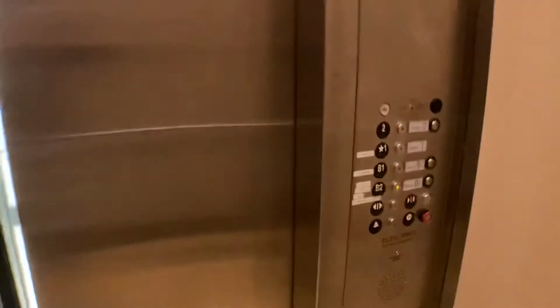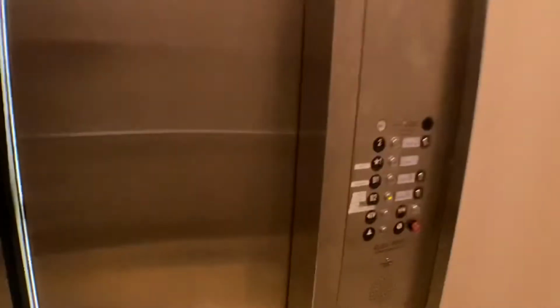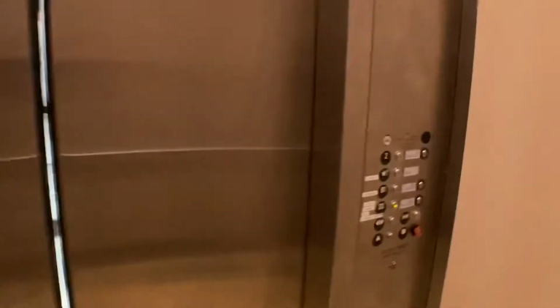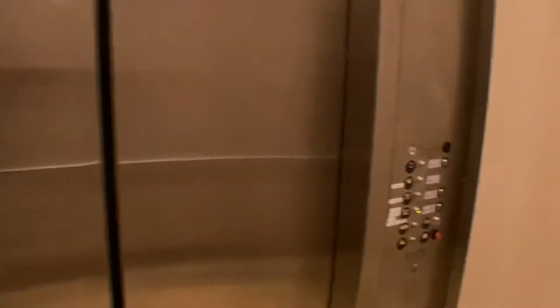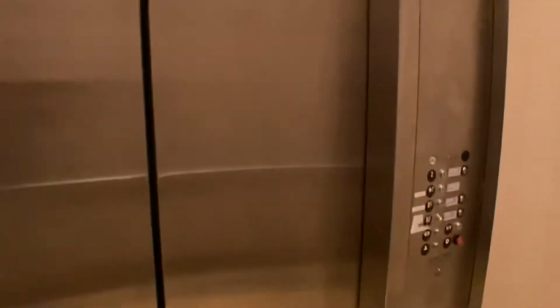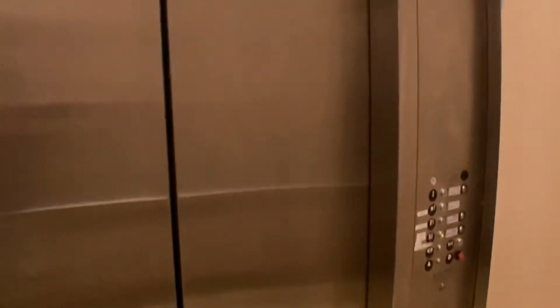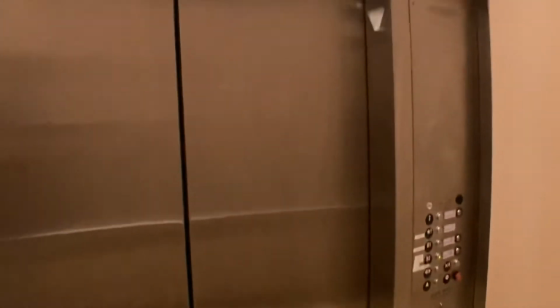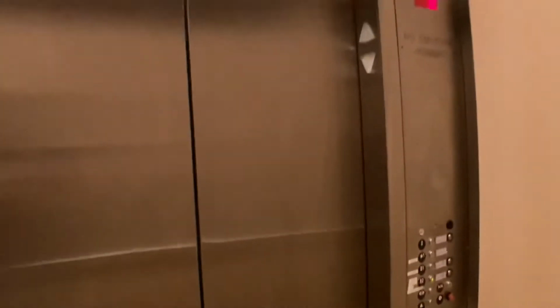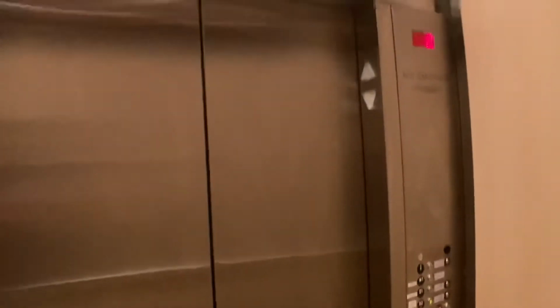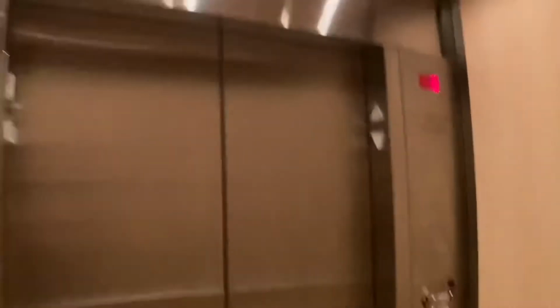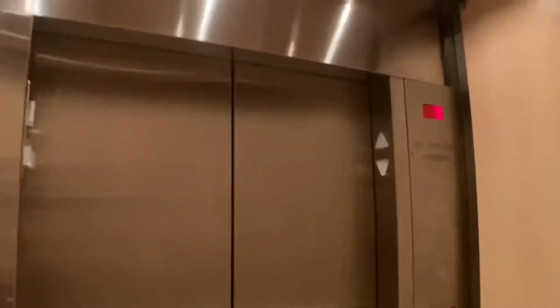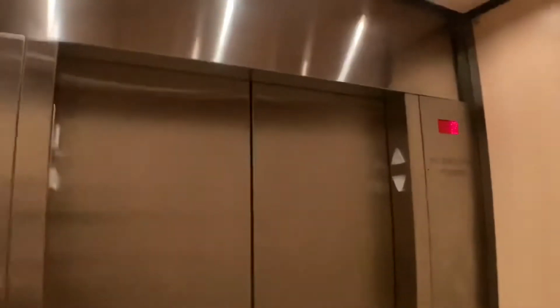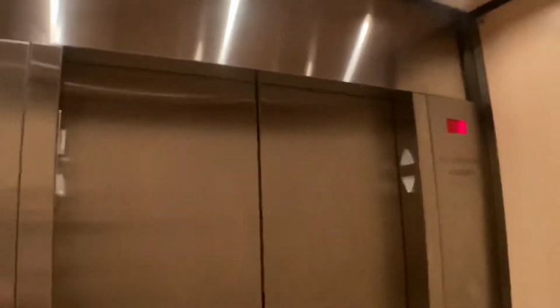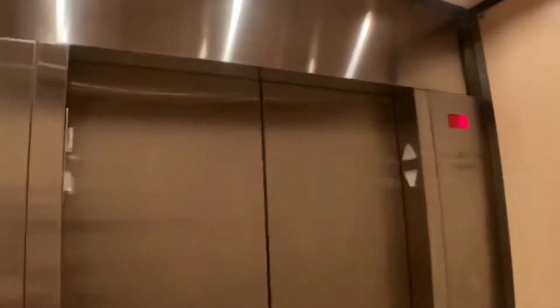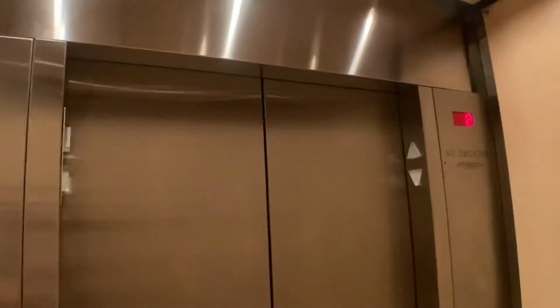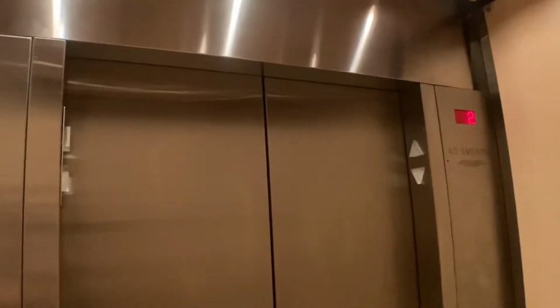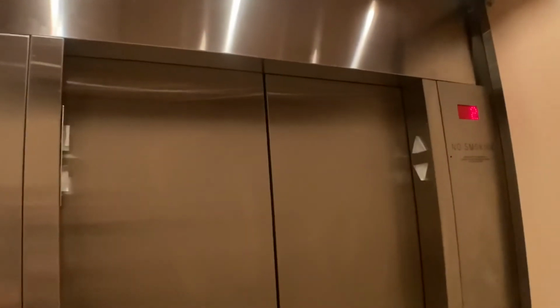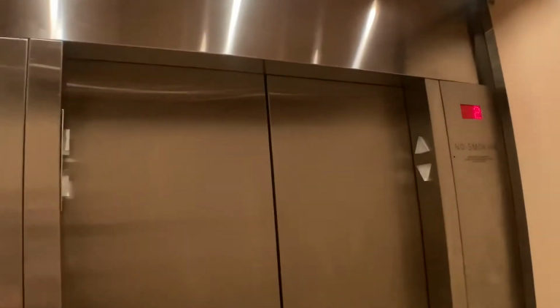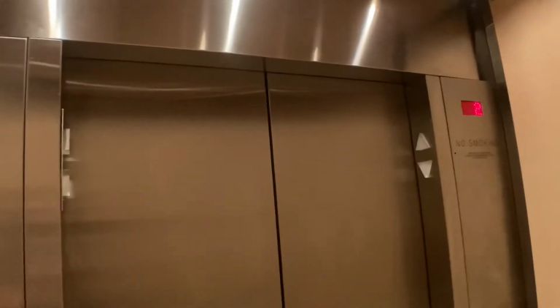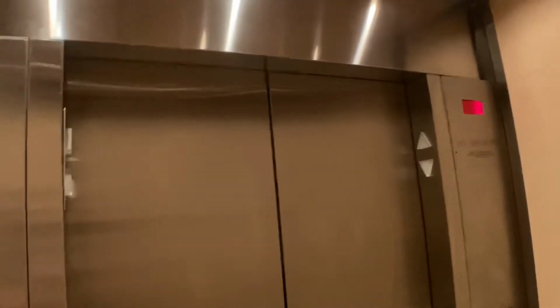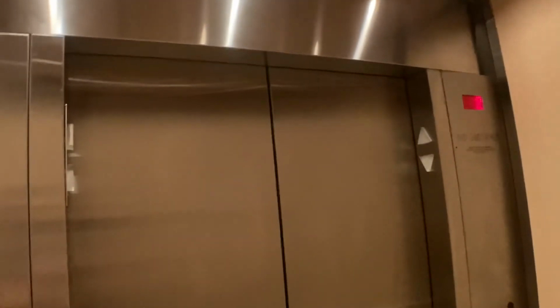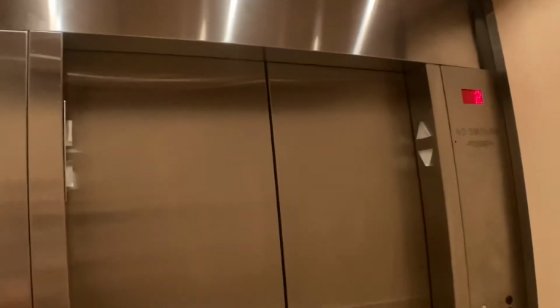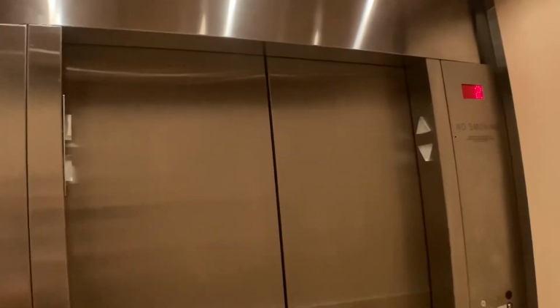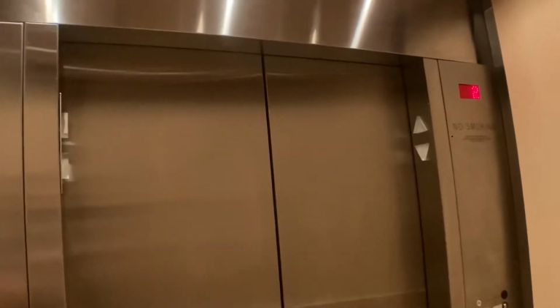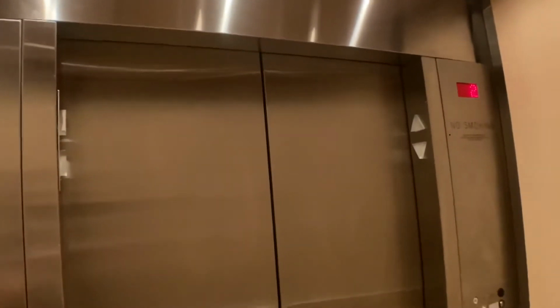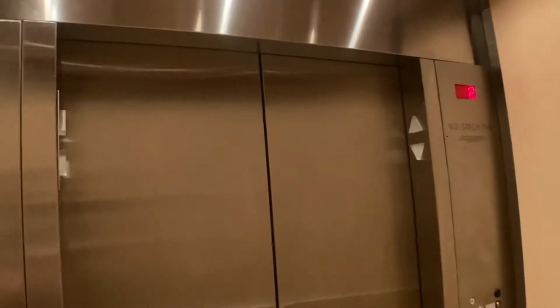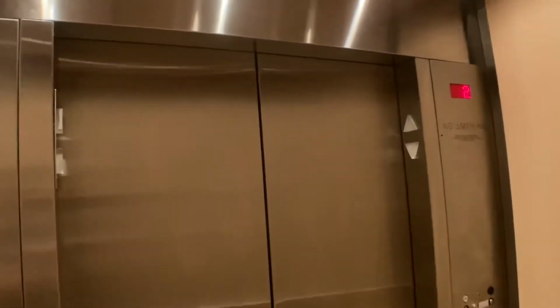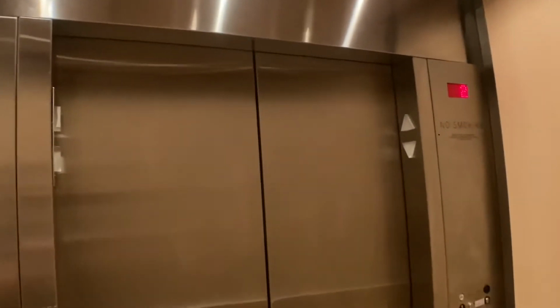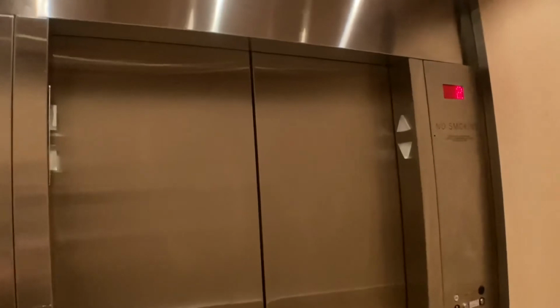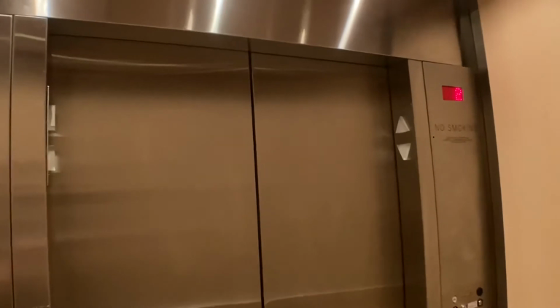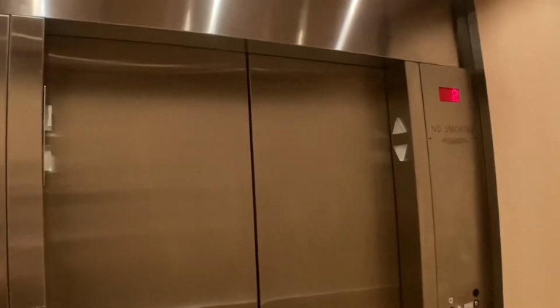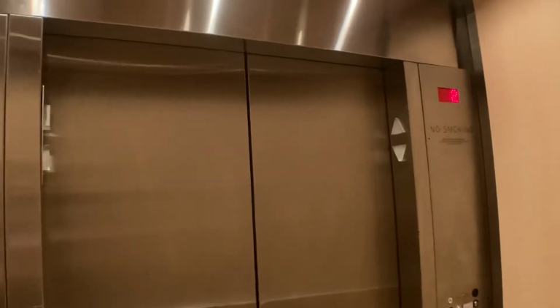This is definitely a rather interesting elevator. No way. Let's go.